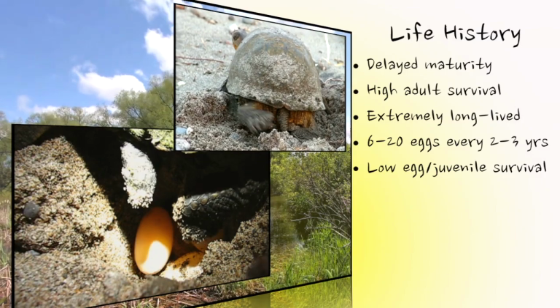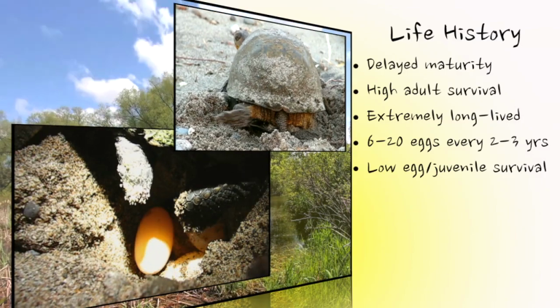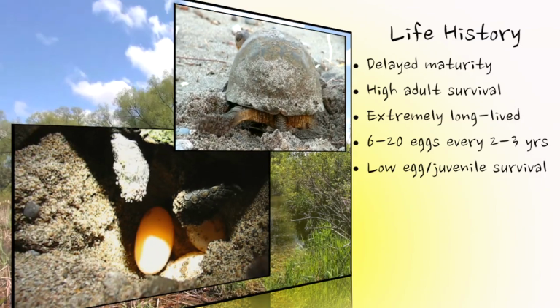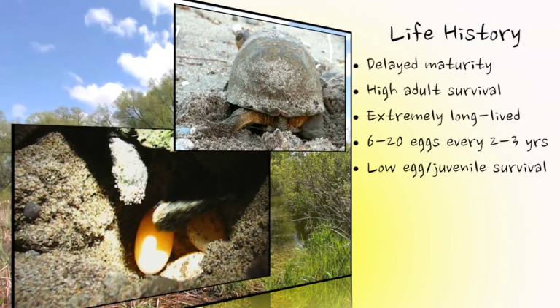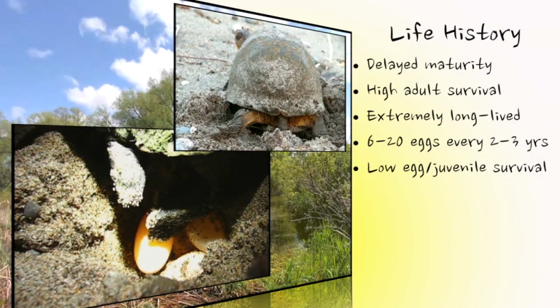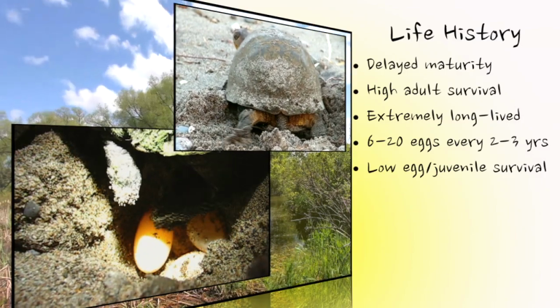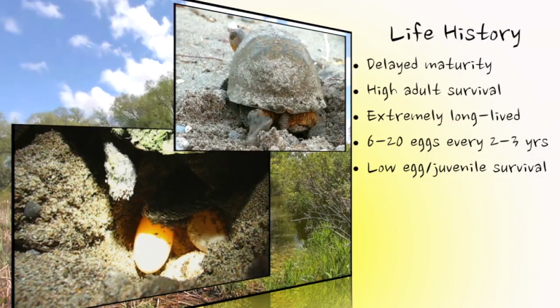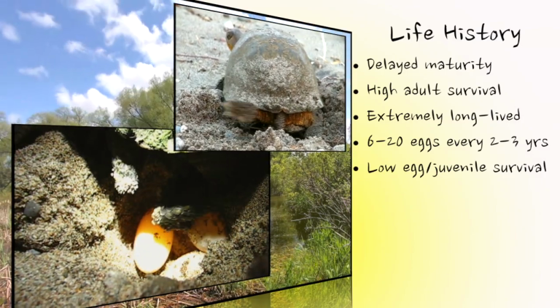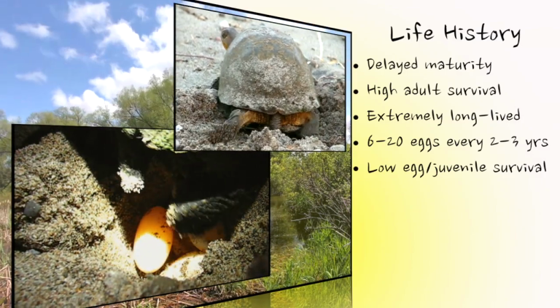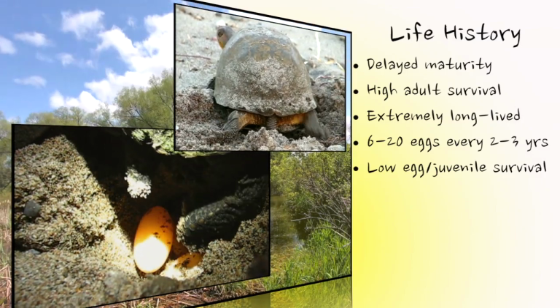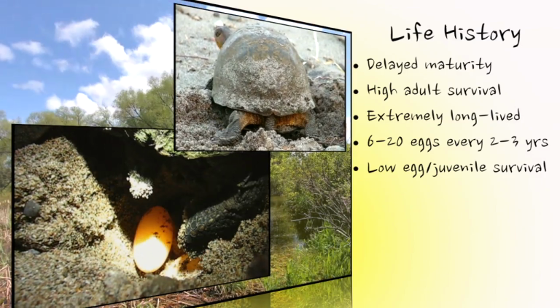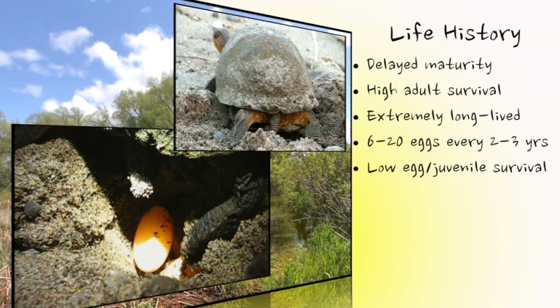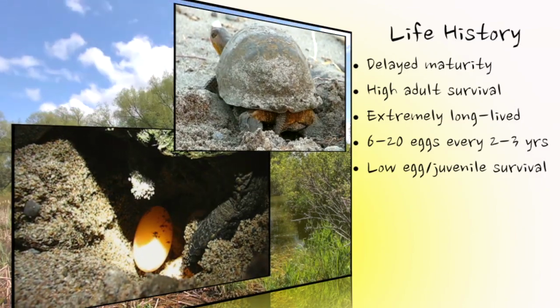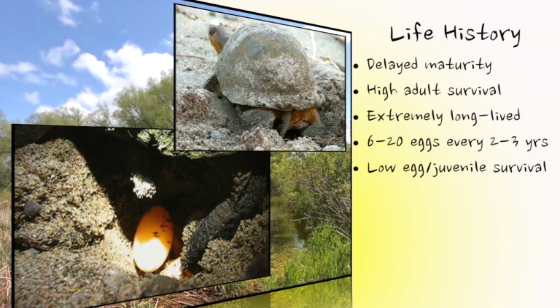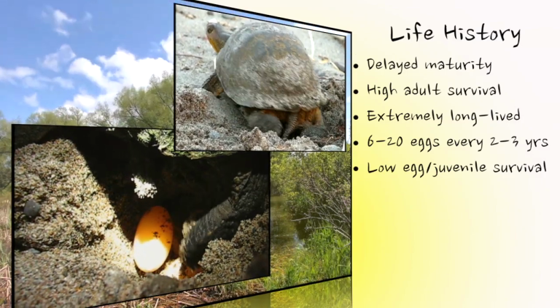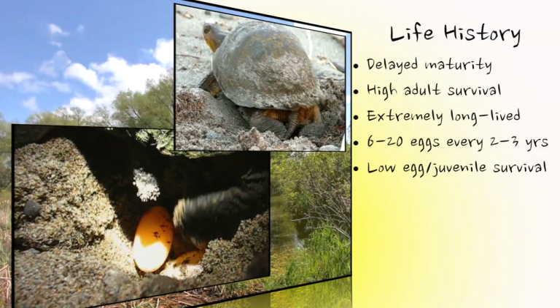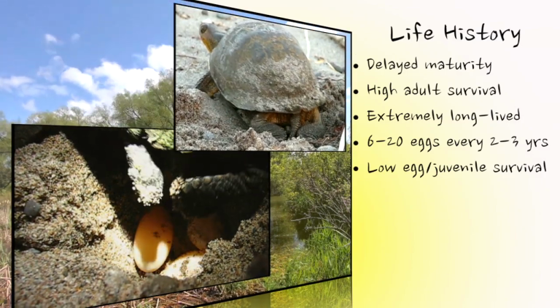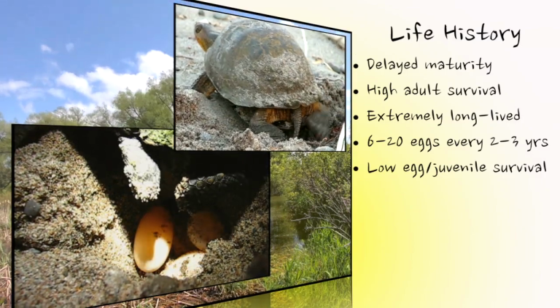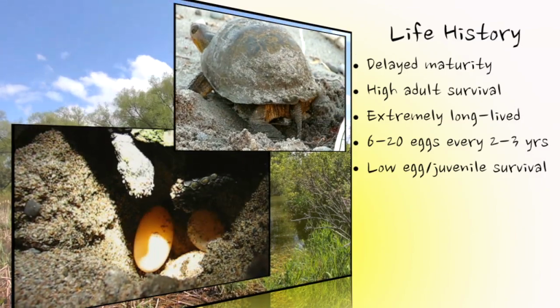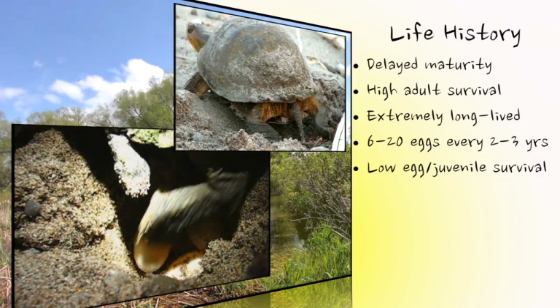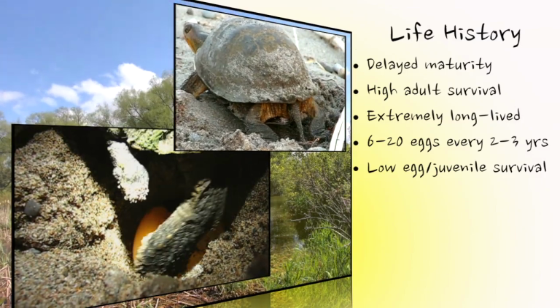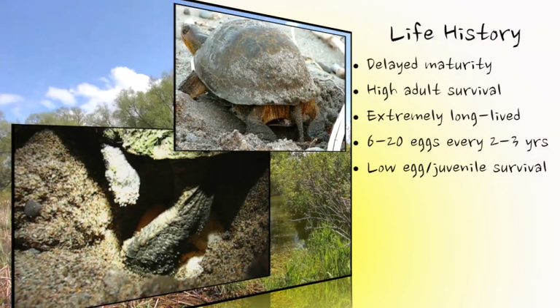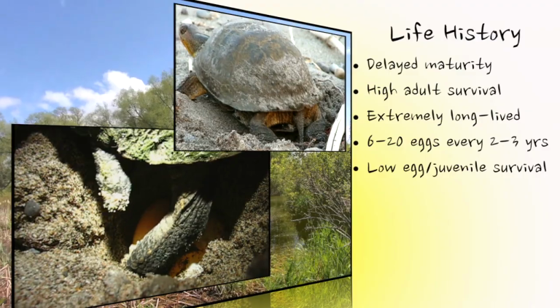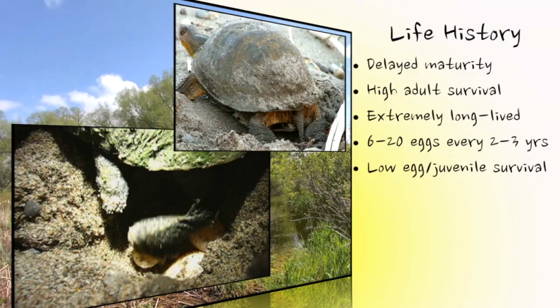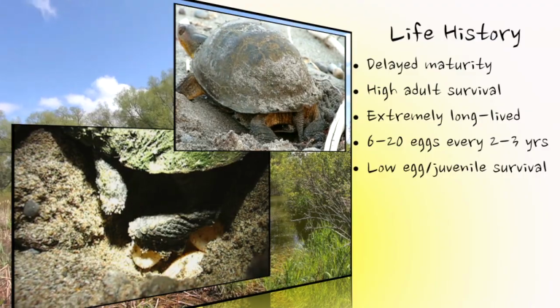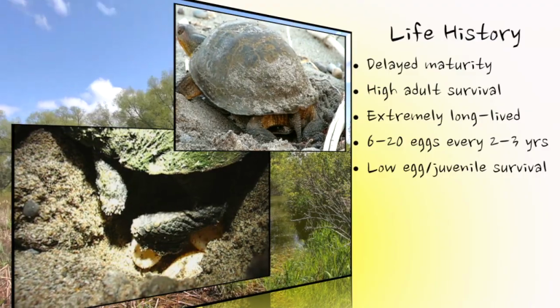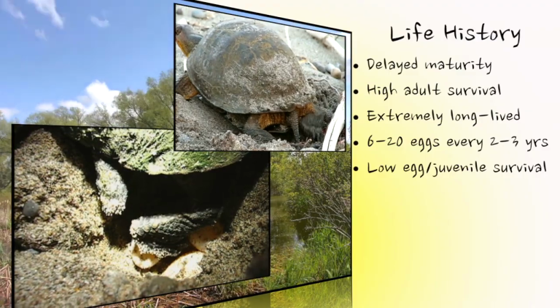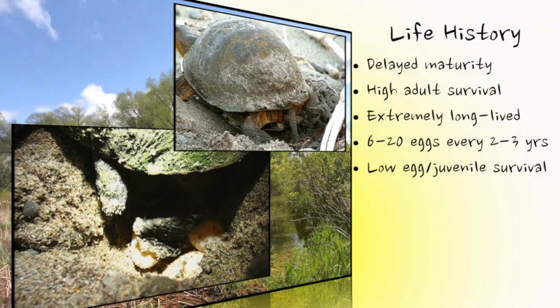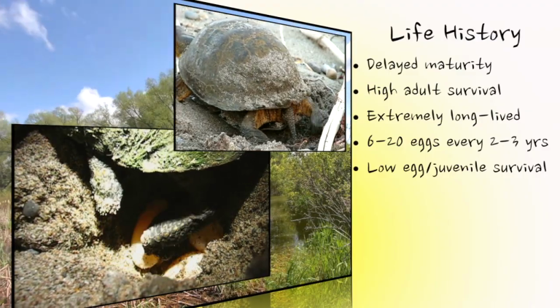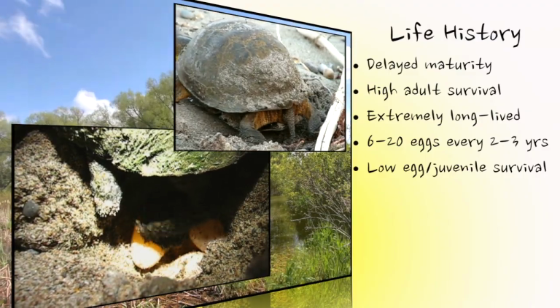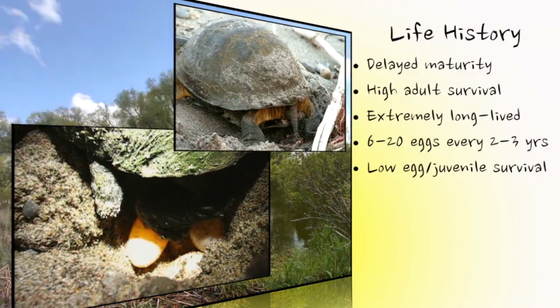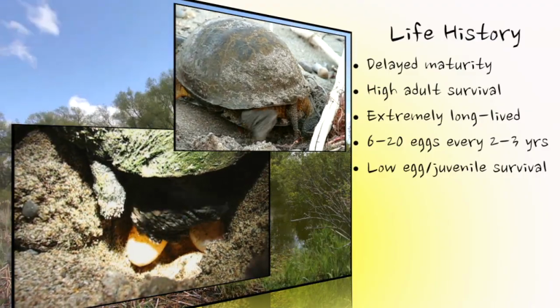The Blanding's turtle's long life, late maturity, small reproductive output, and low egg and hatchling survival make it extremely vulnerable.